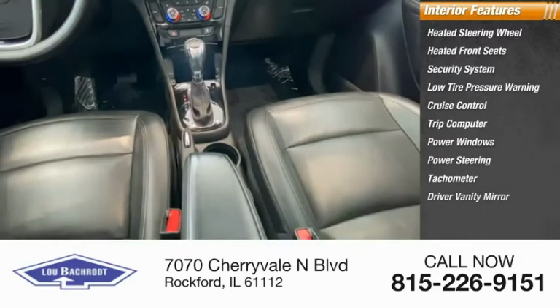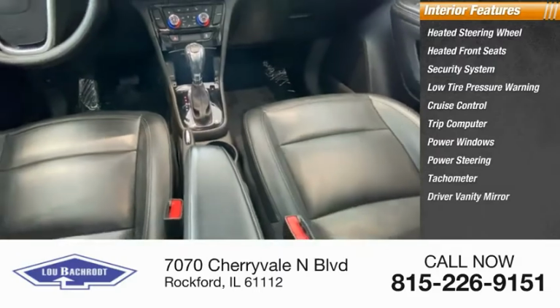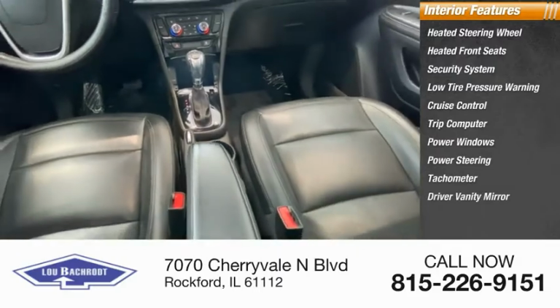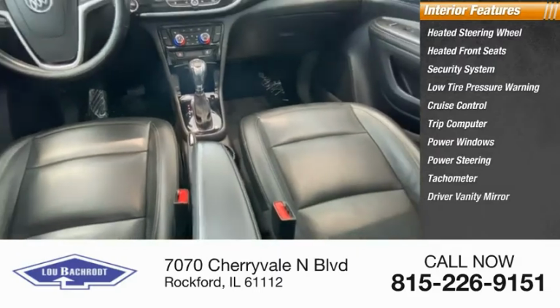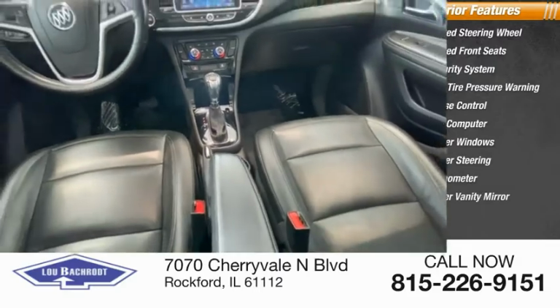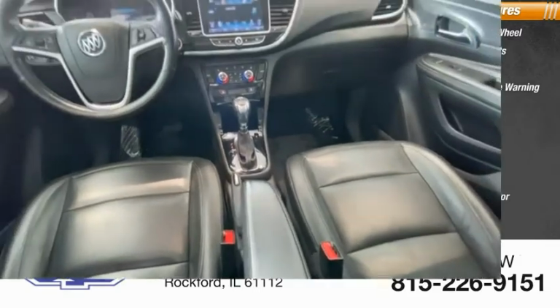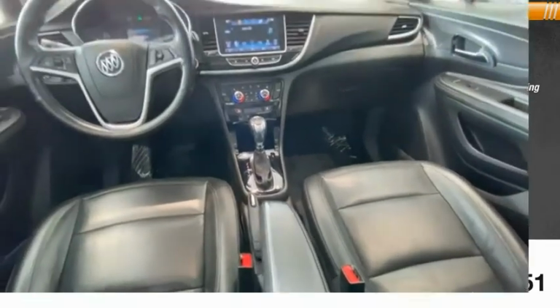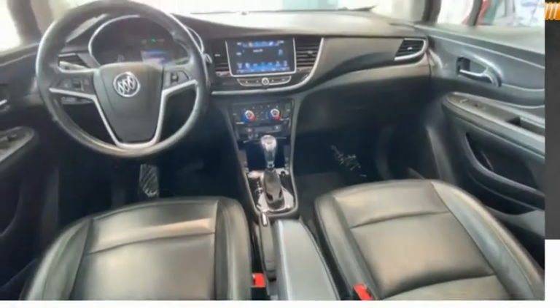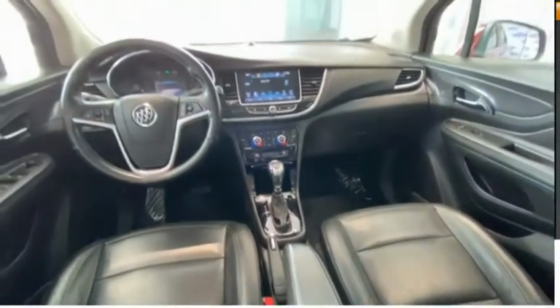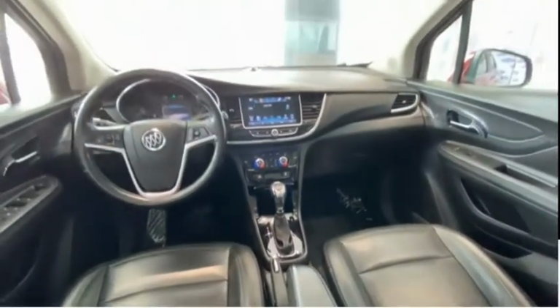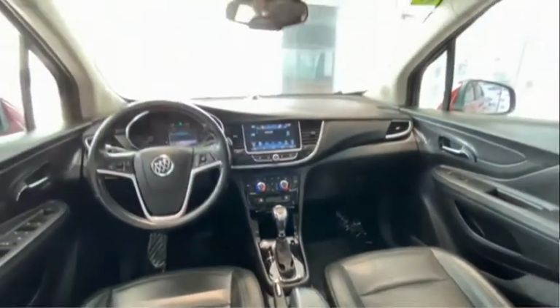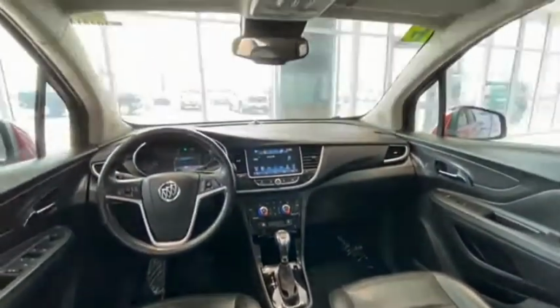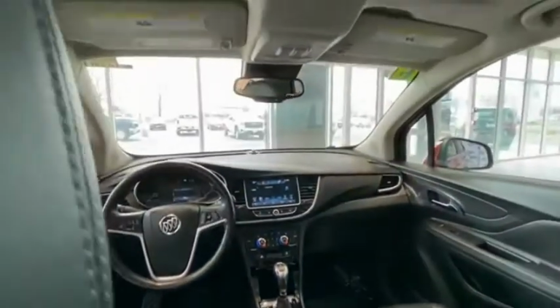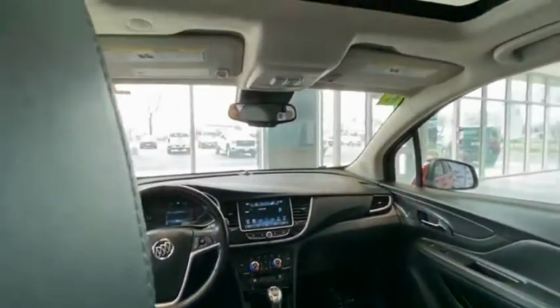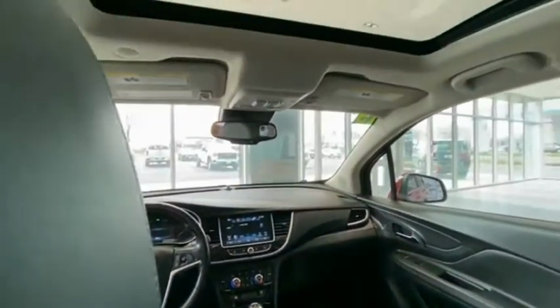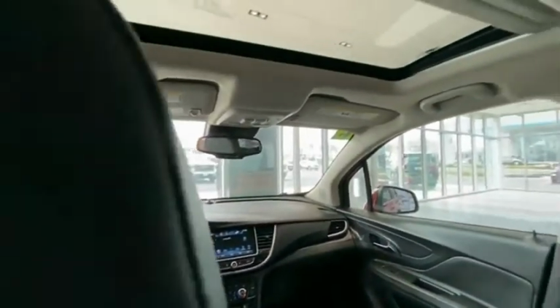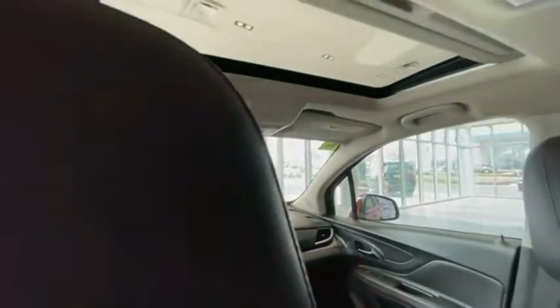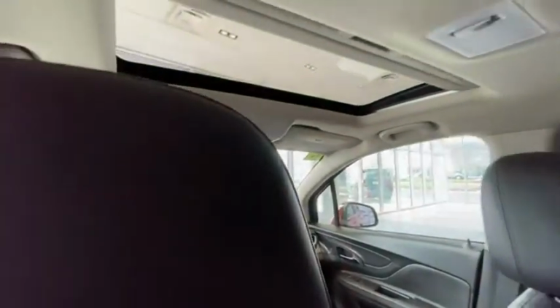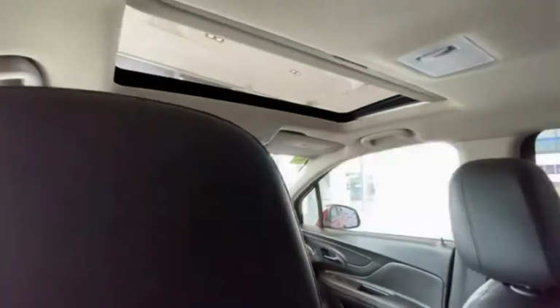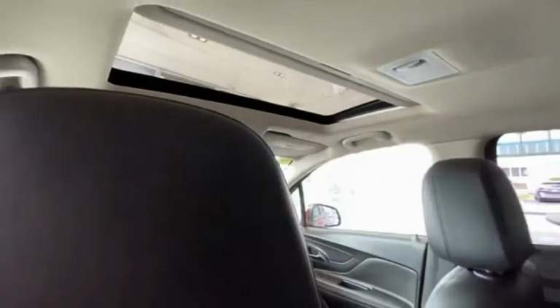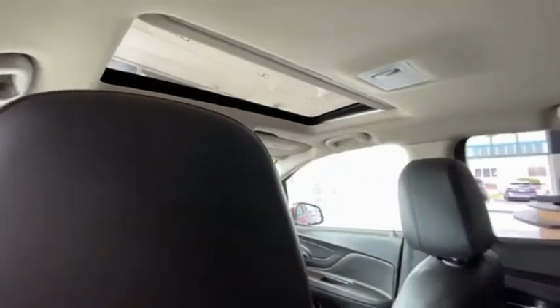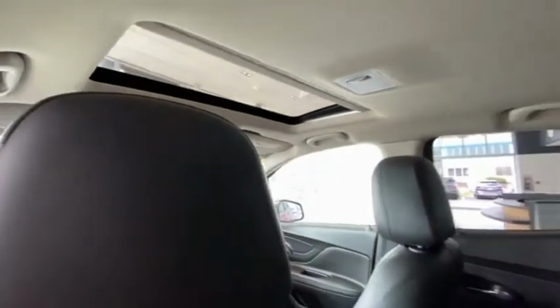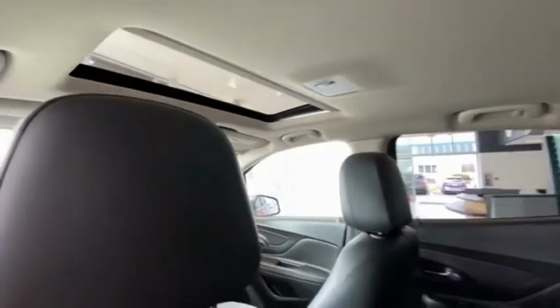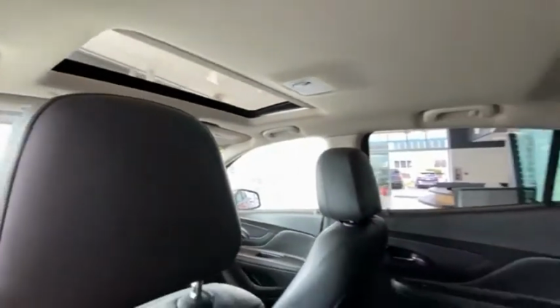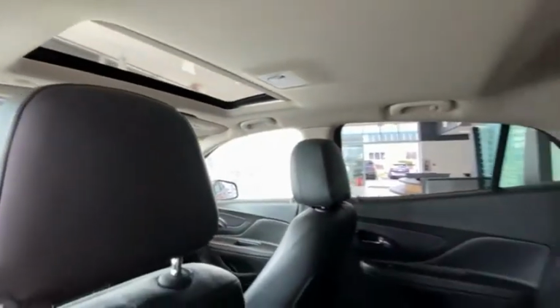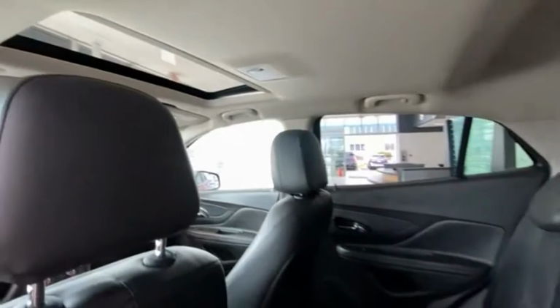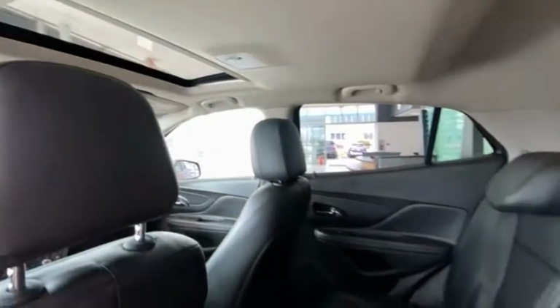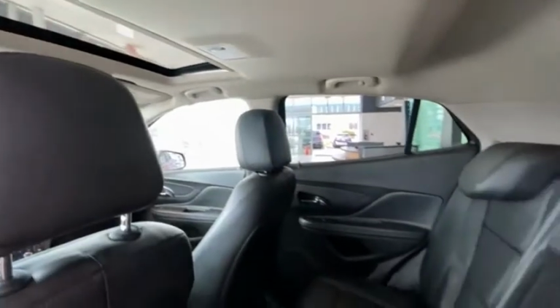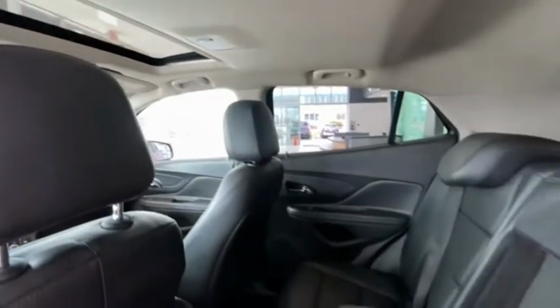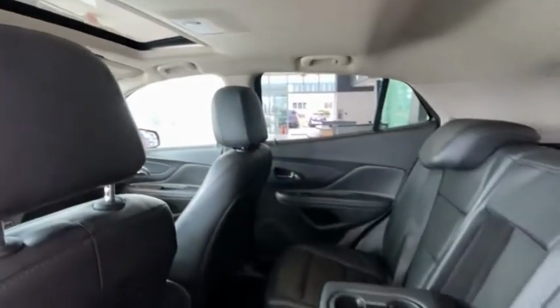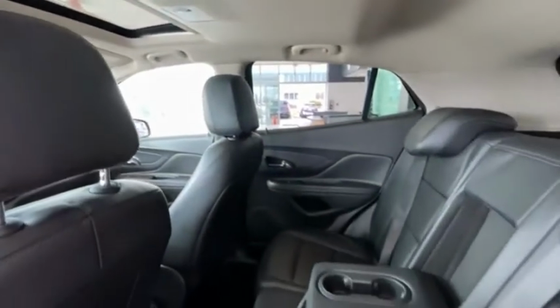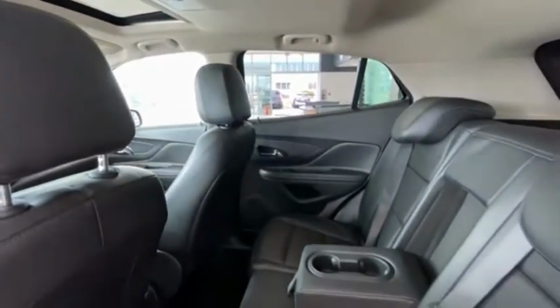Driver vanity mirror. Take this vehicle for a spin and see why so many shoppers are now proud owners.